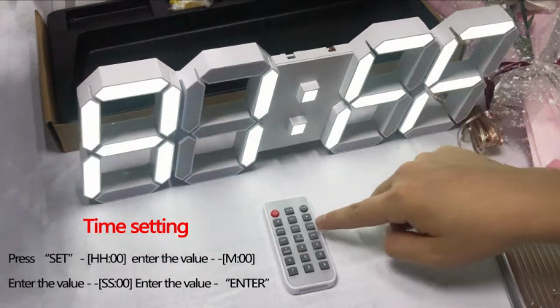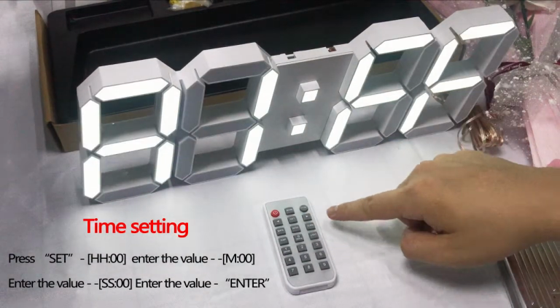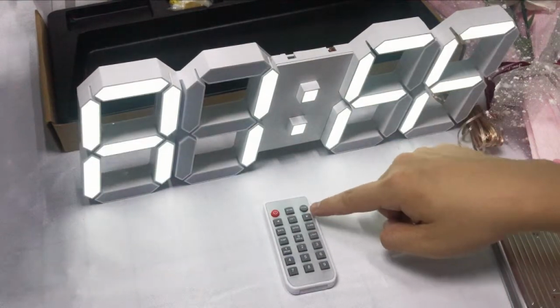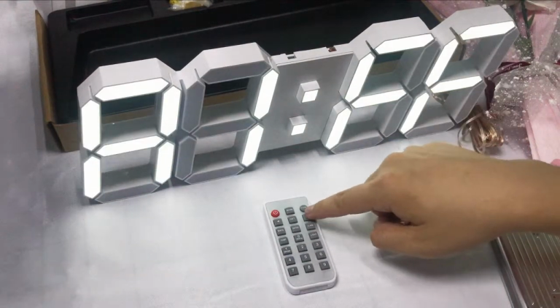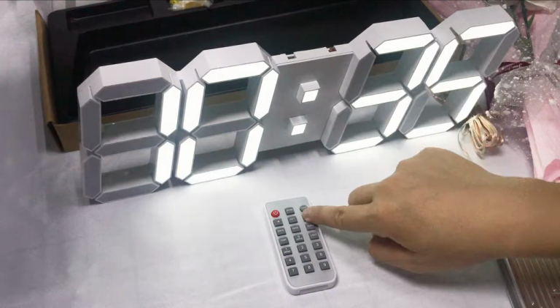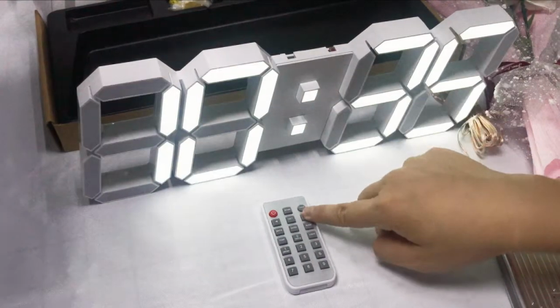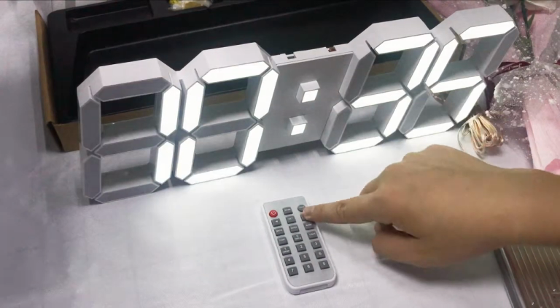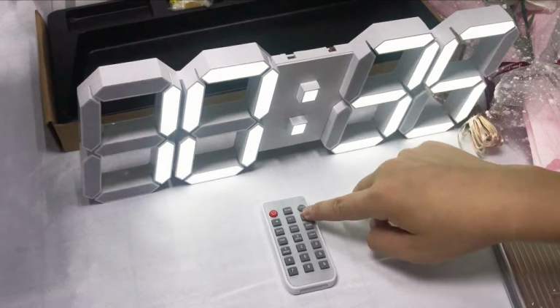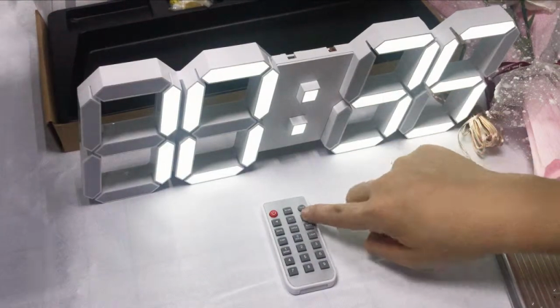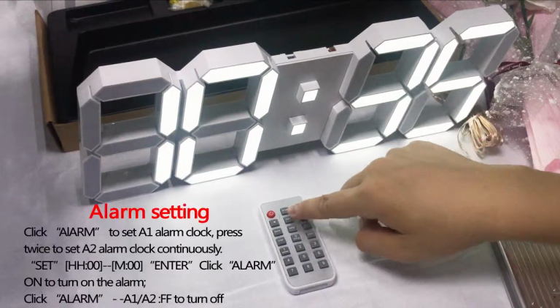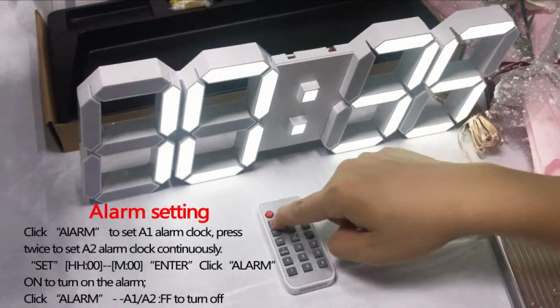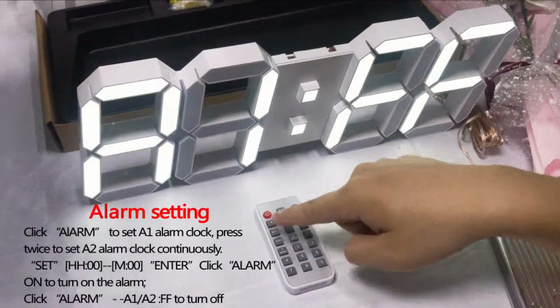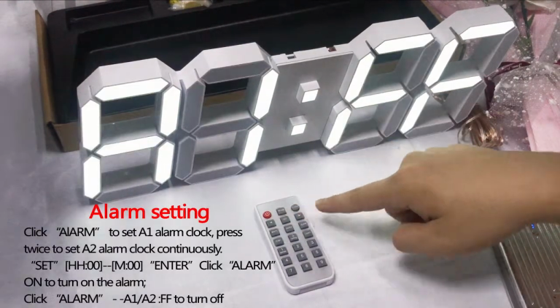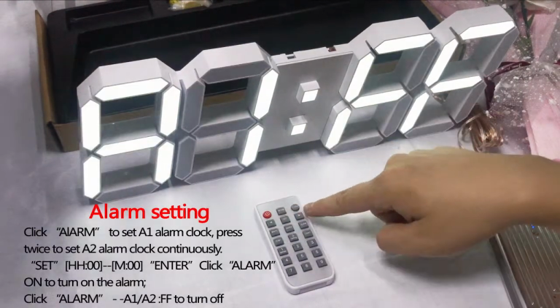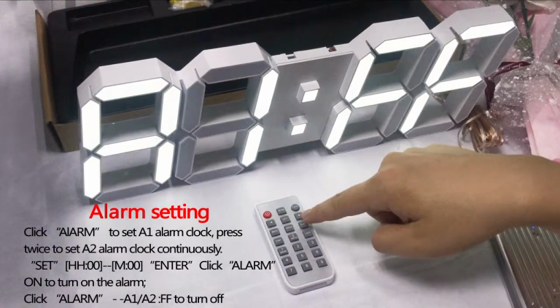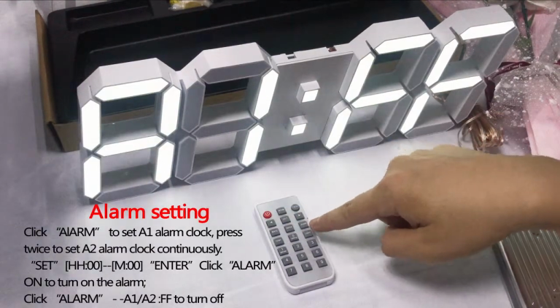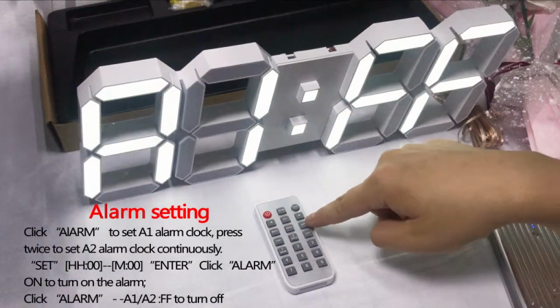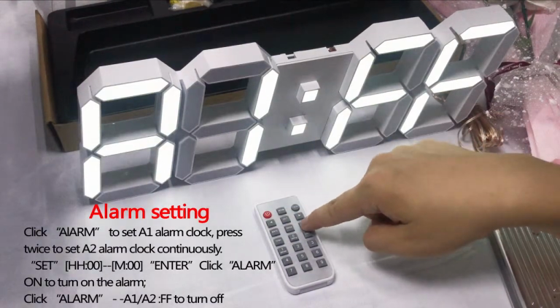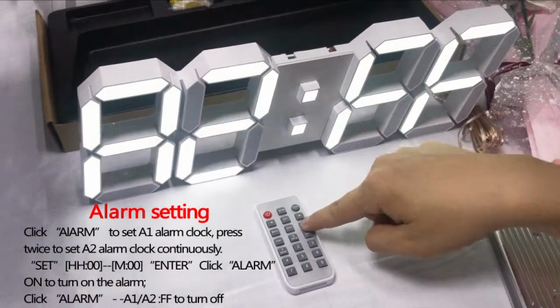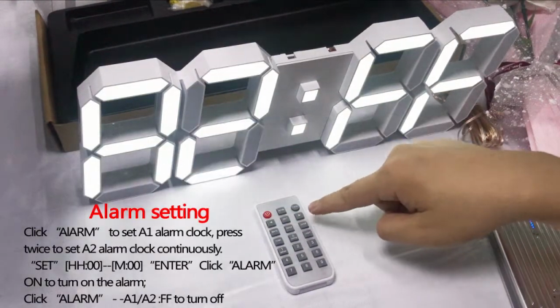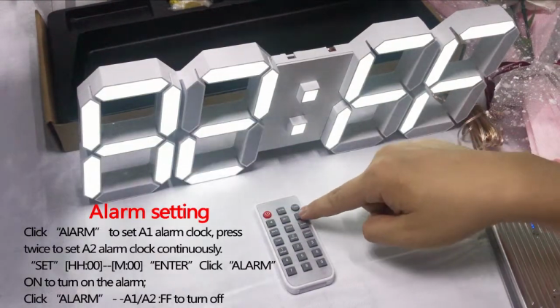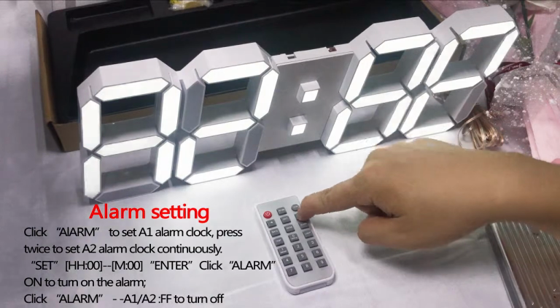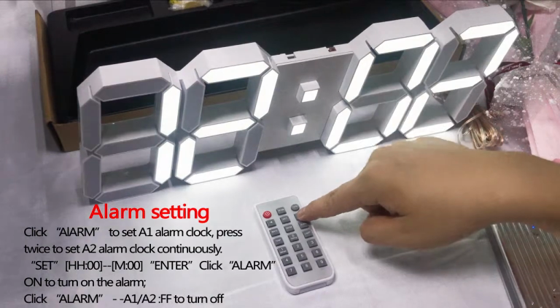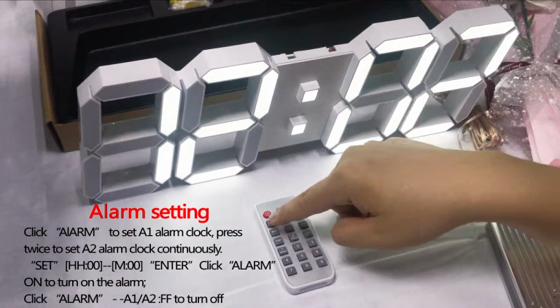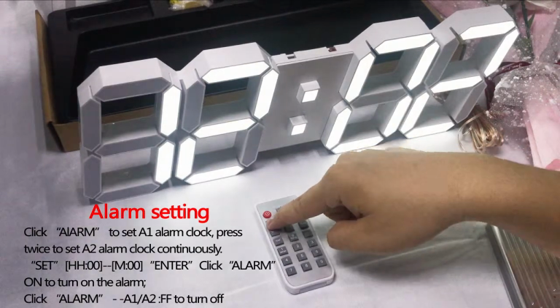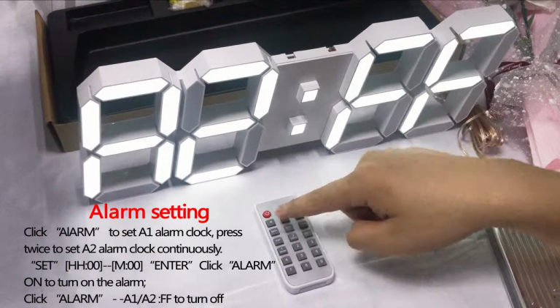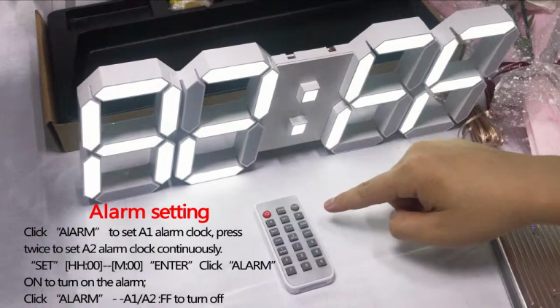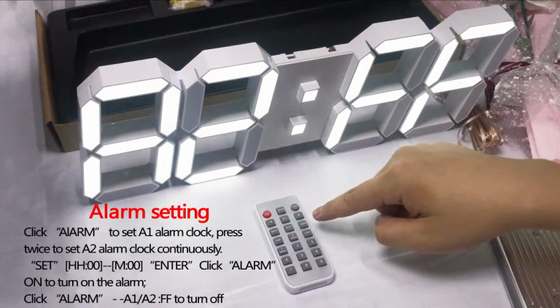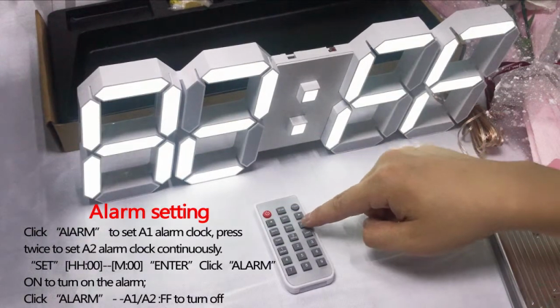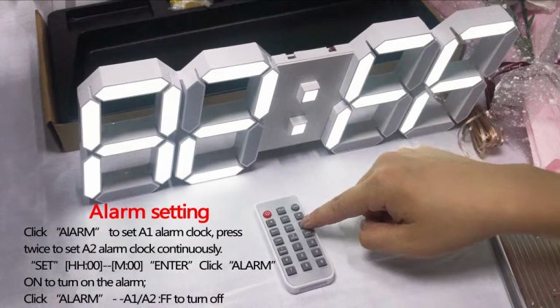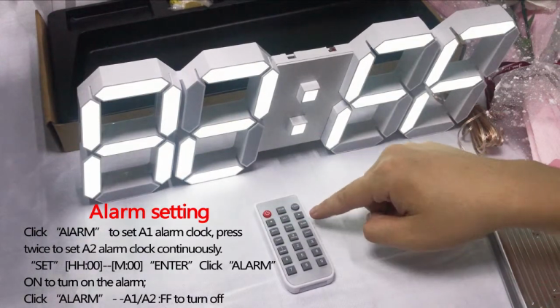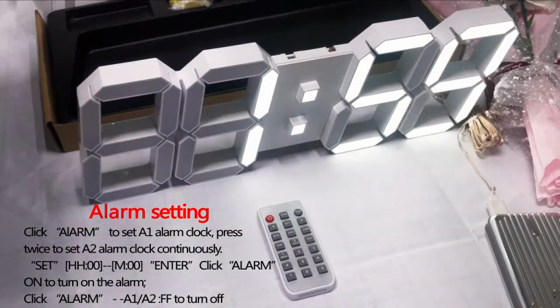And as you can see, there are two alarms called A1 and A2. AFF means it has been closed.